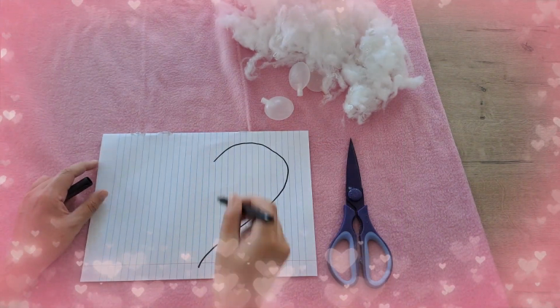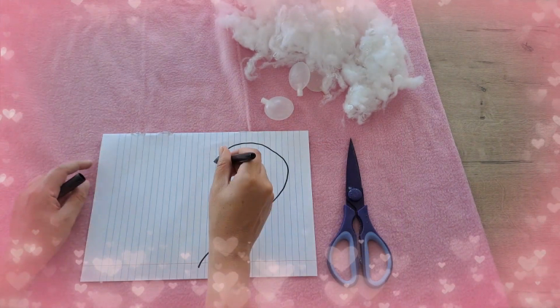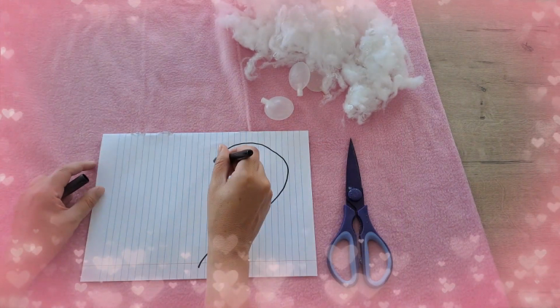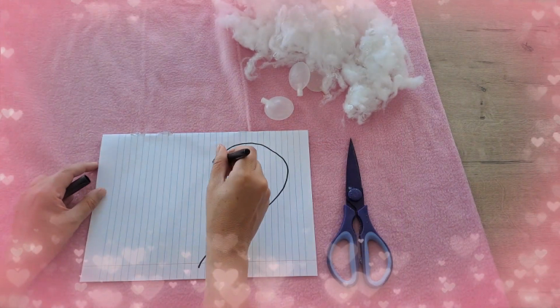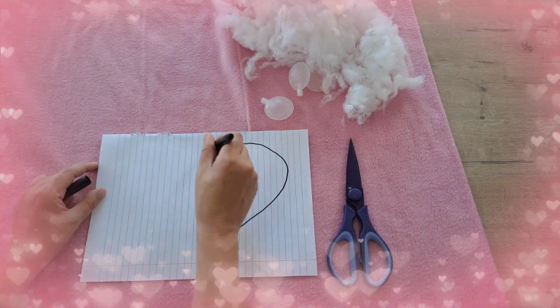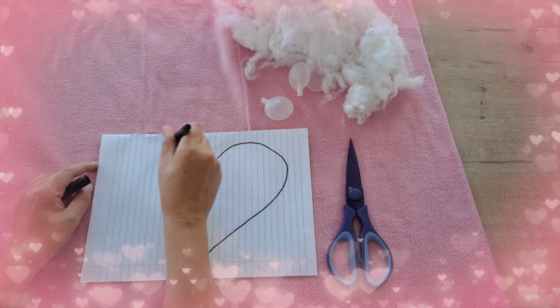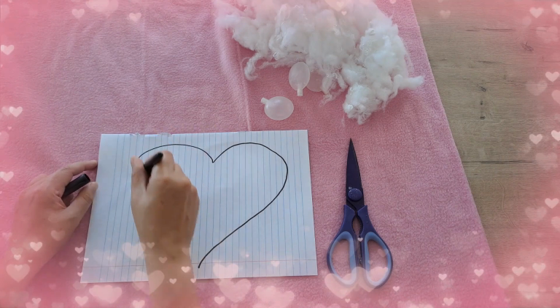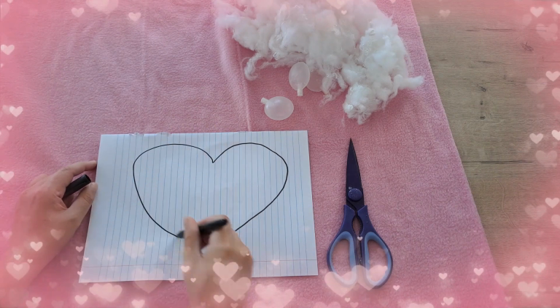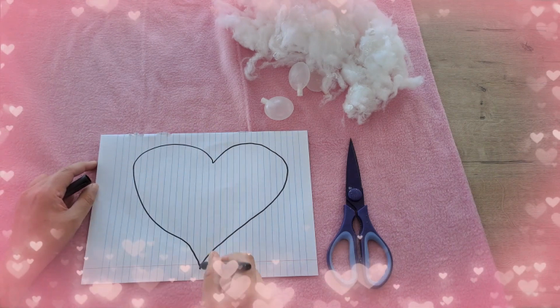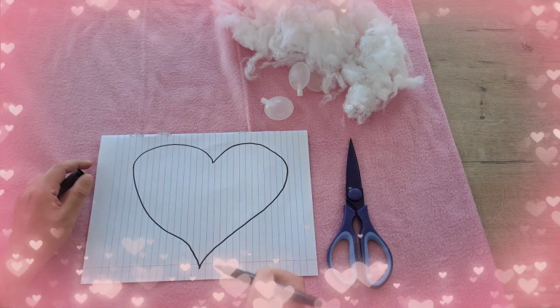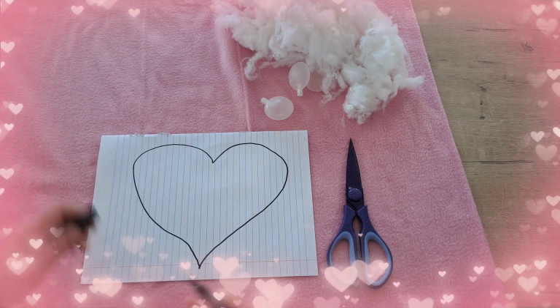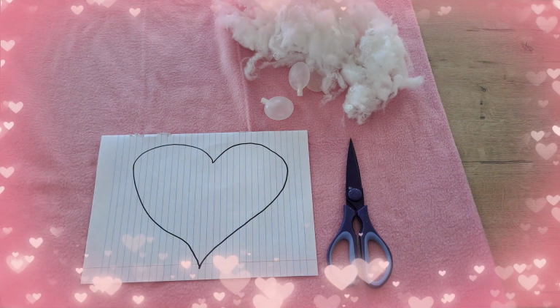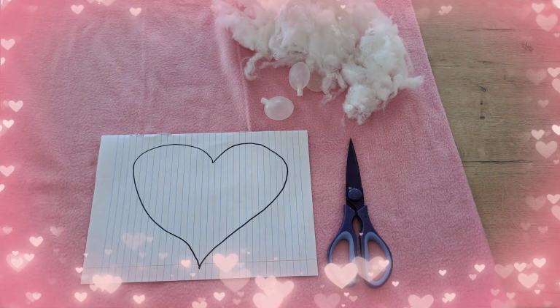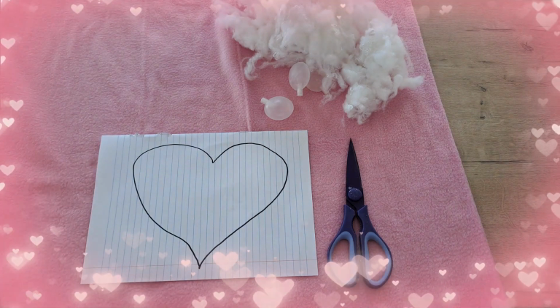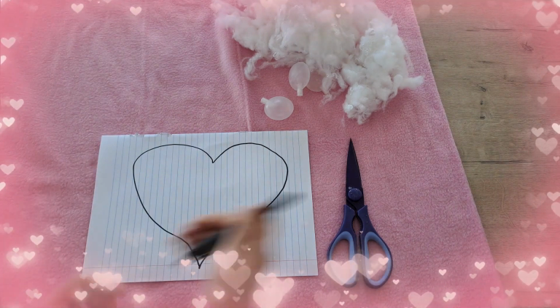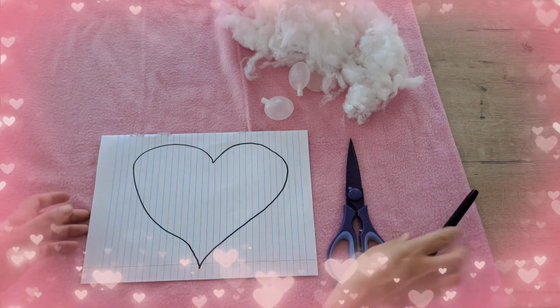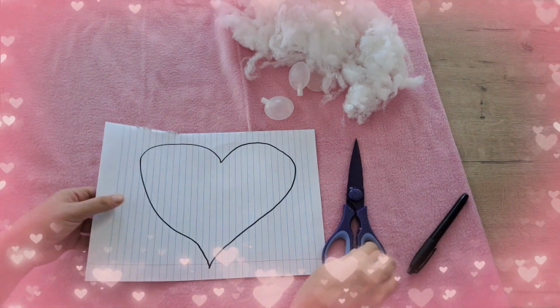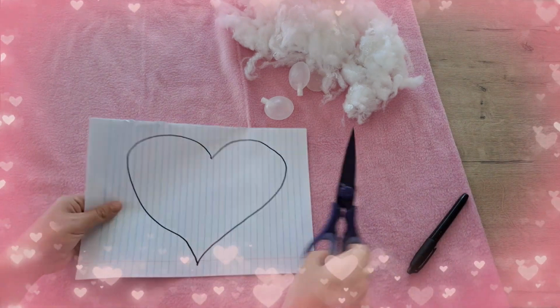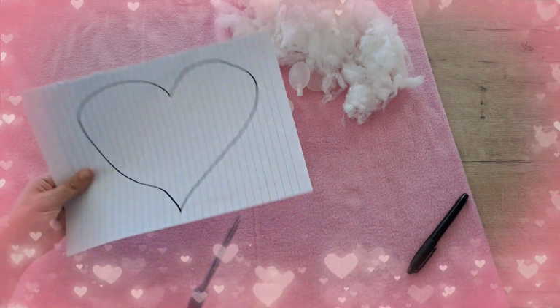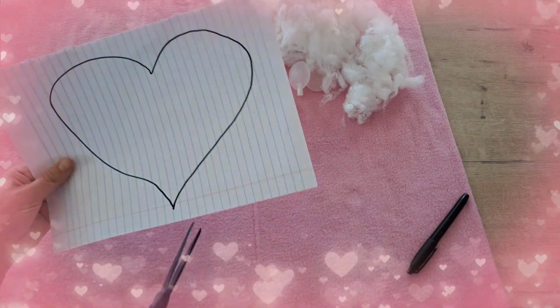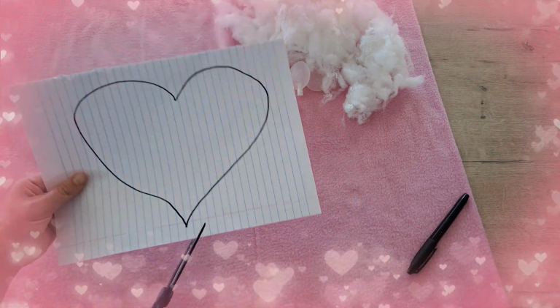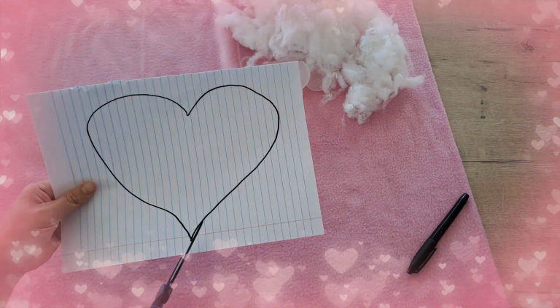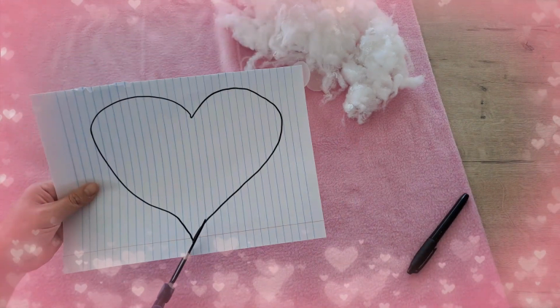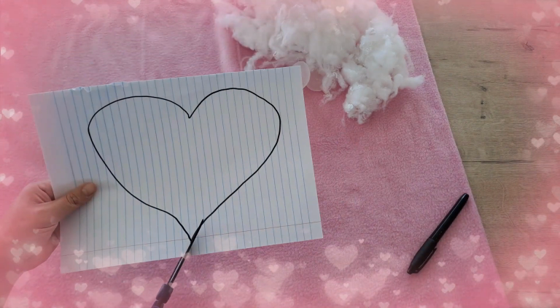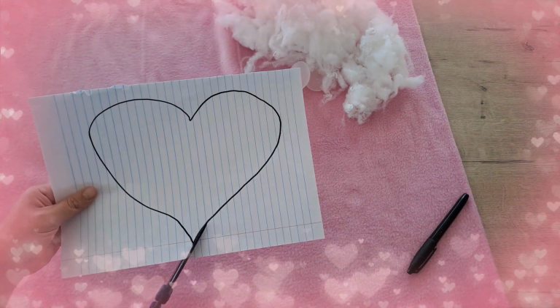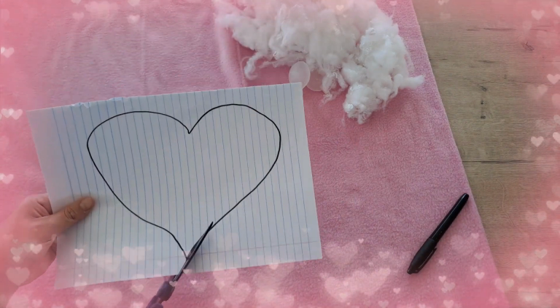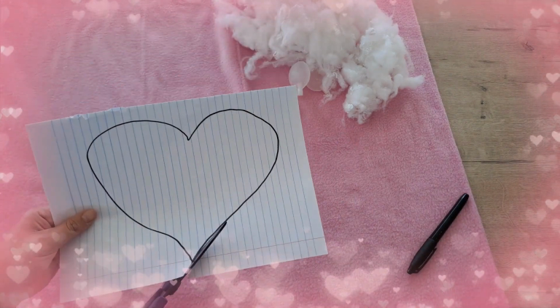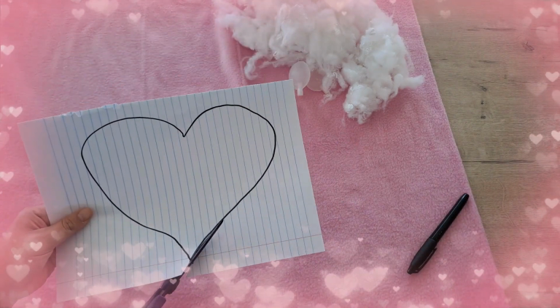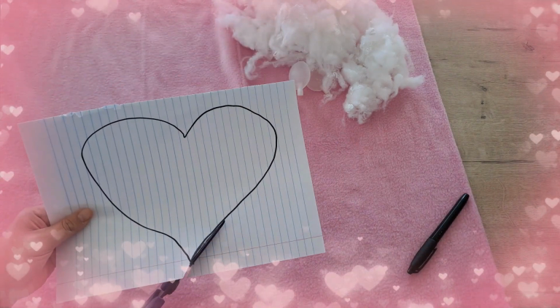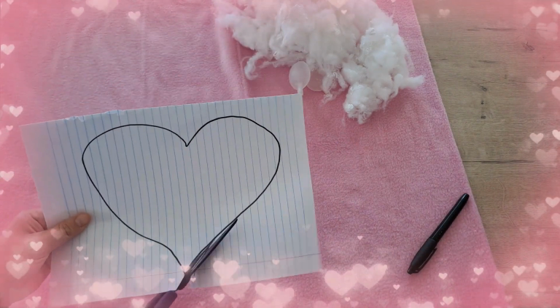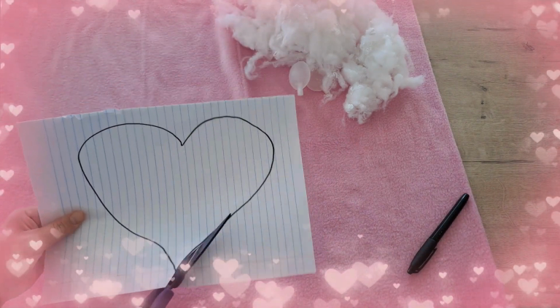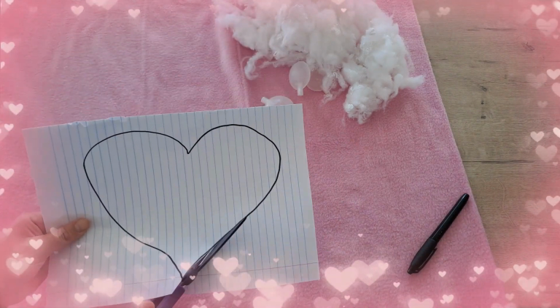Use your marker to draw a heart on the piece of paper or cardboard. Thereafter, cut out the heart.